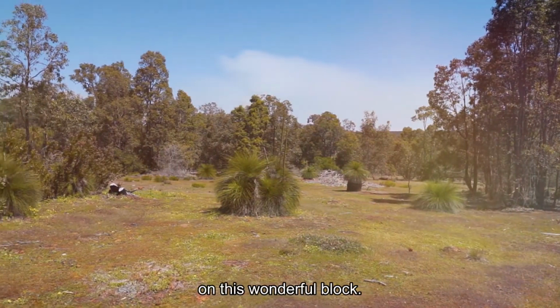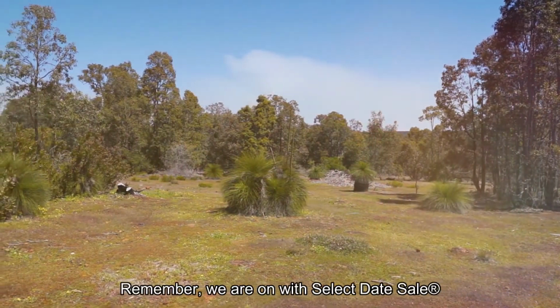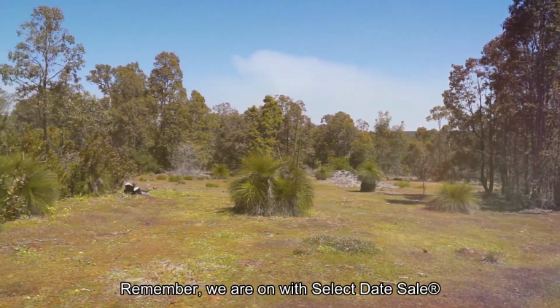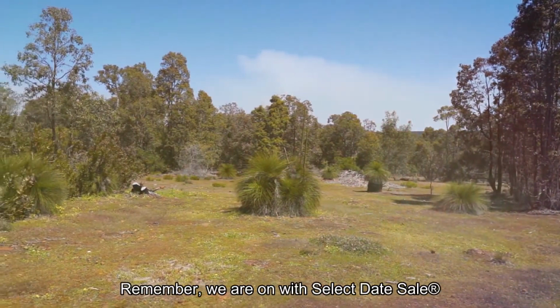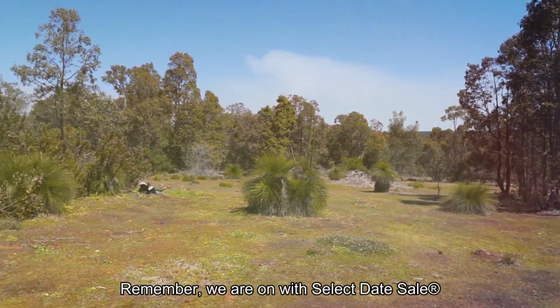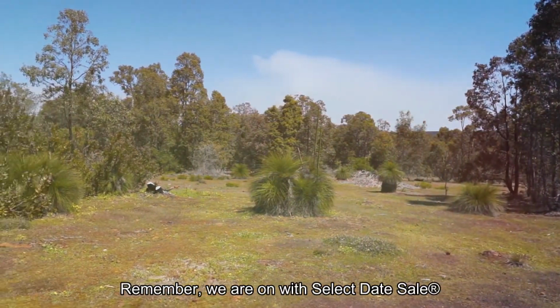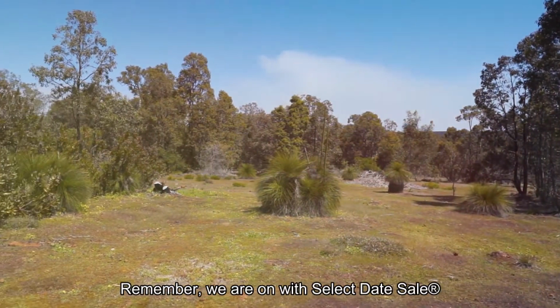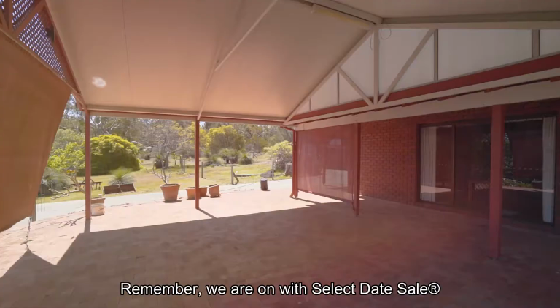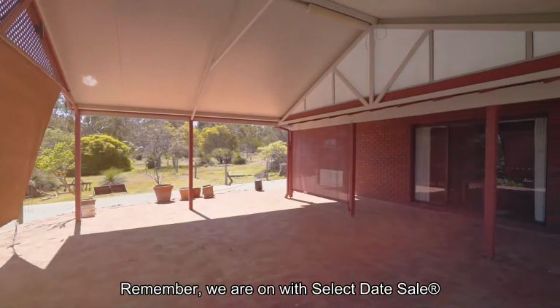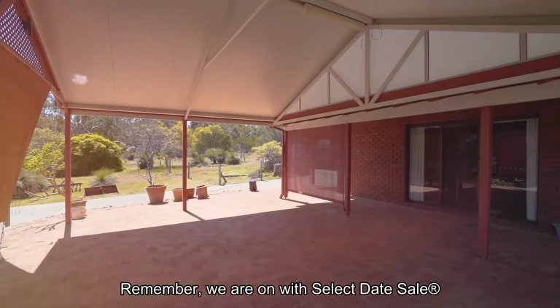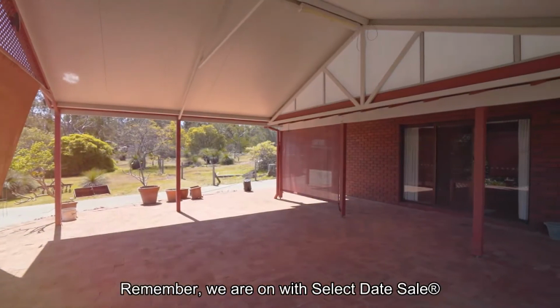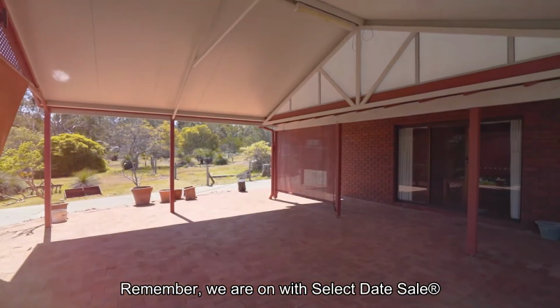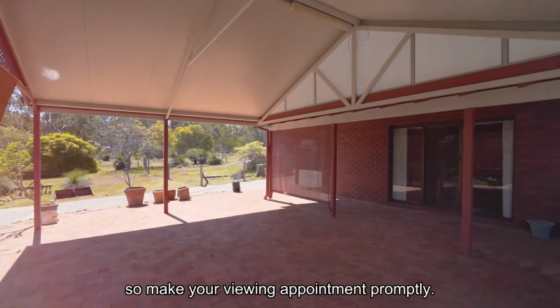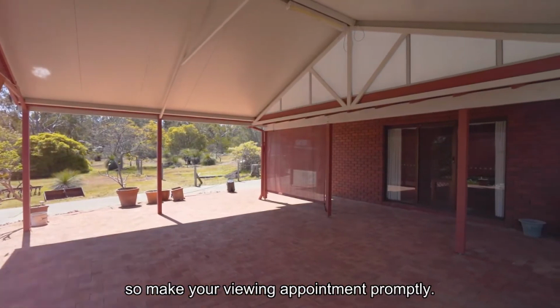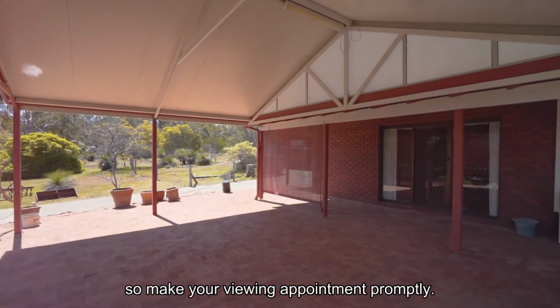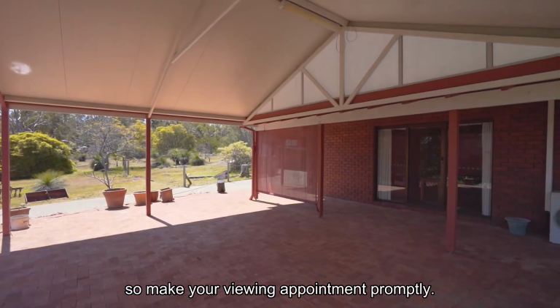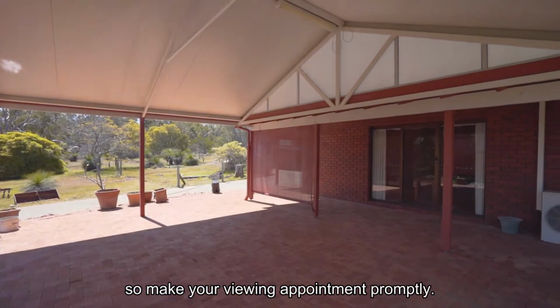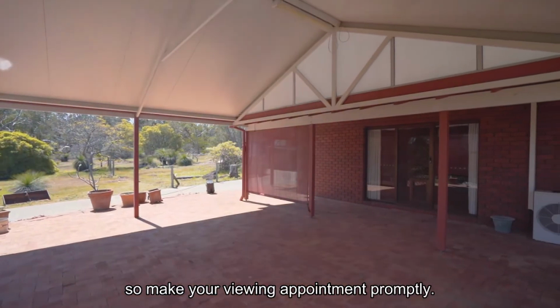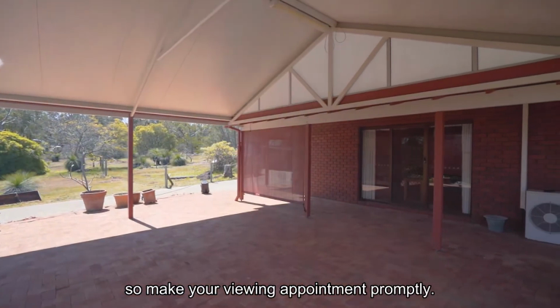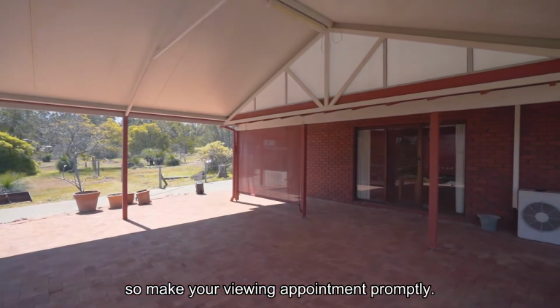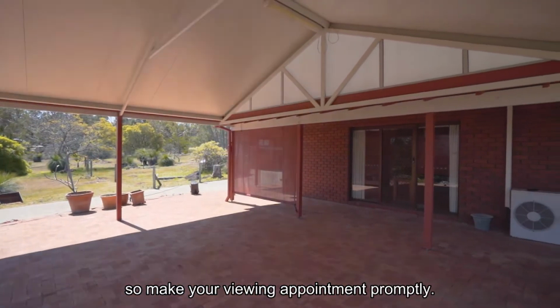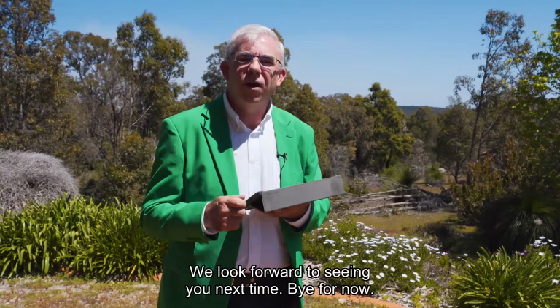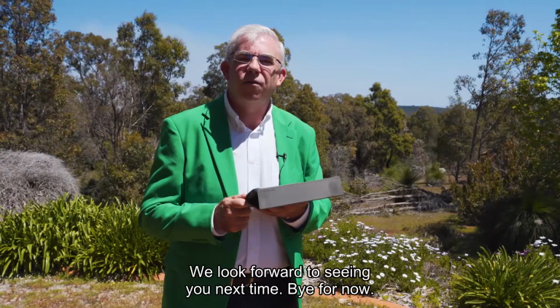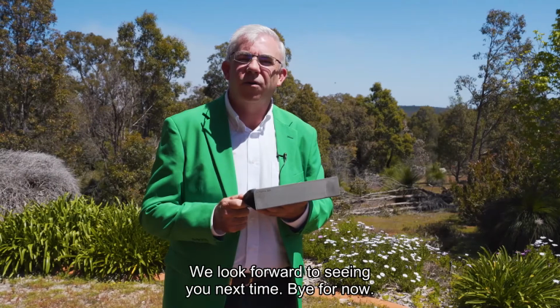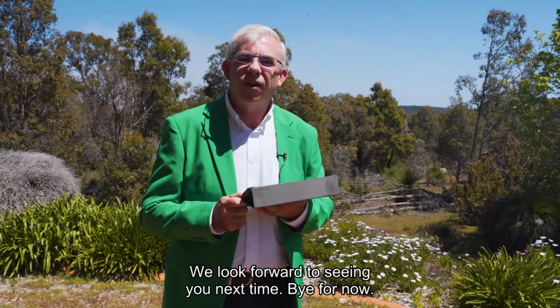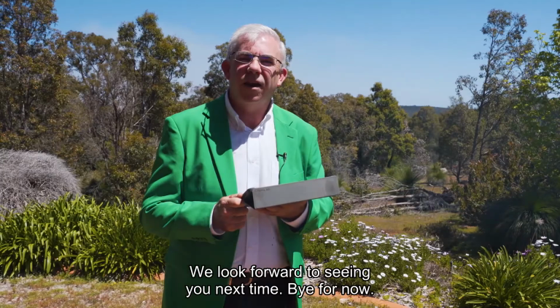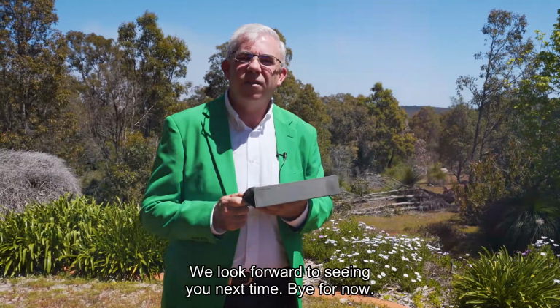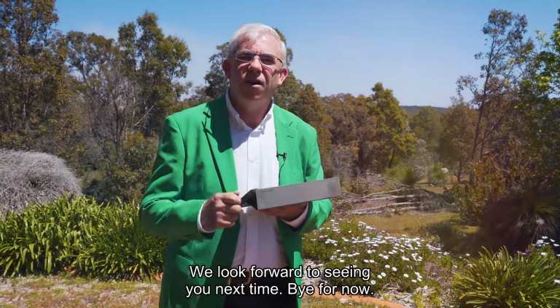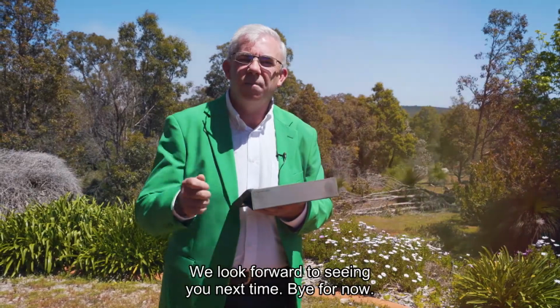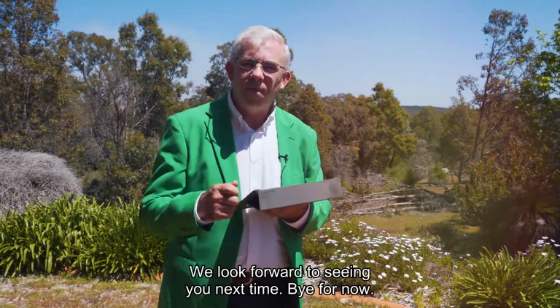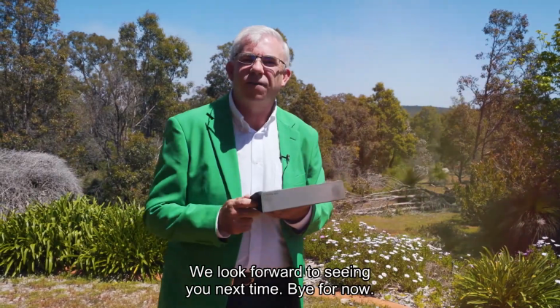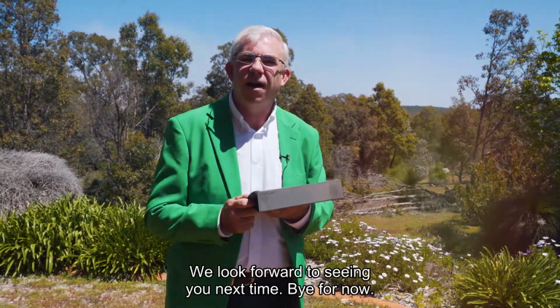Remember, we are on with select date sale, so make your viewing appointment promptly. We look forward to seeing you next time. Bye for now.